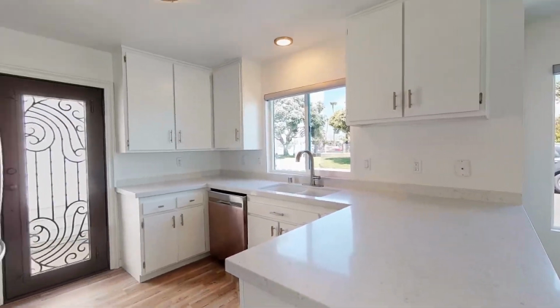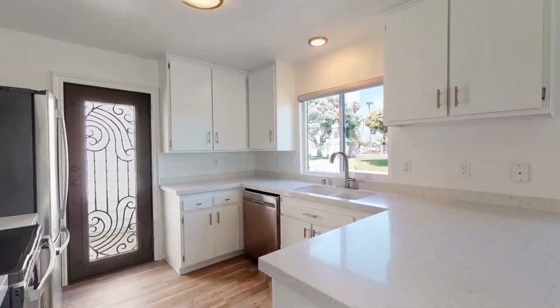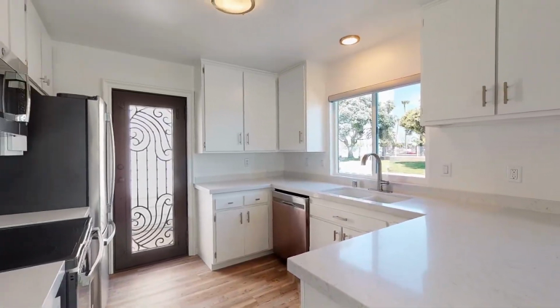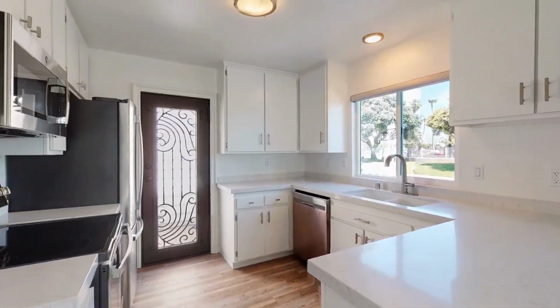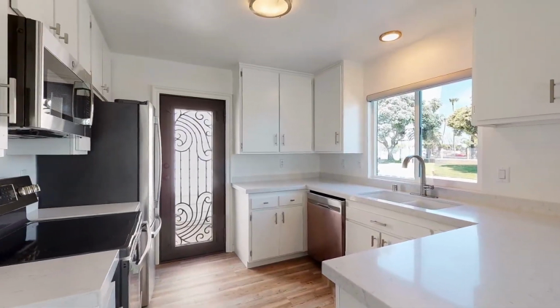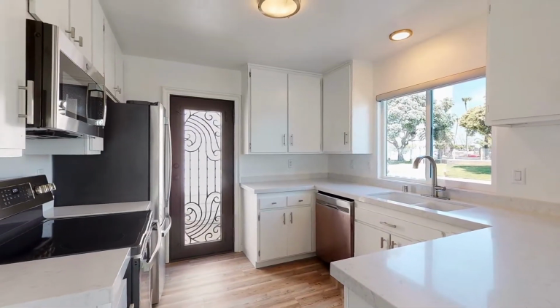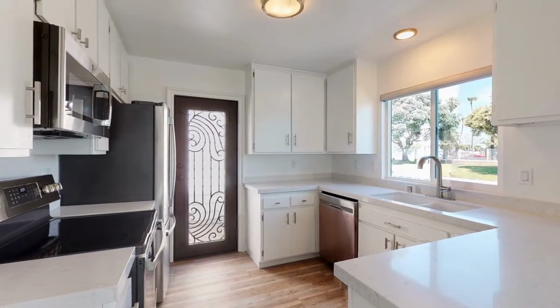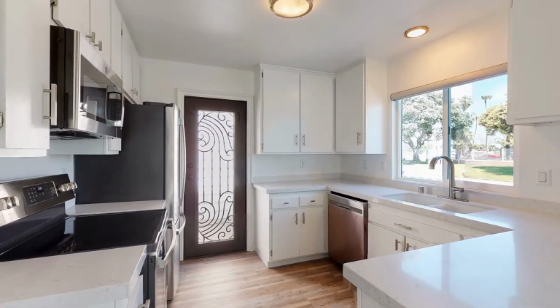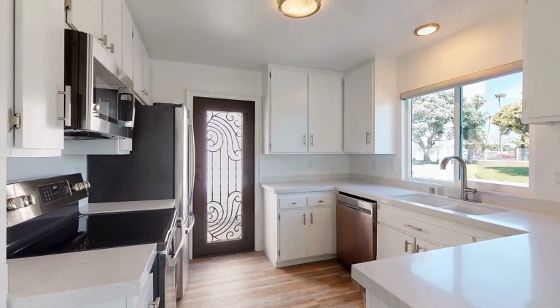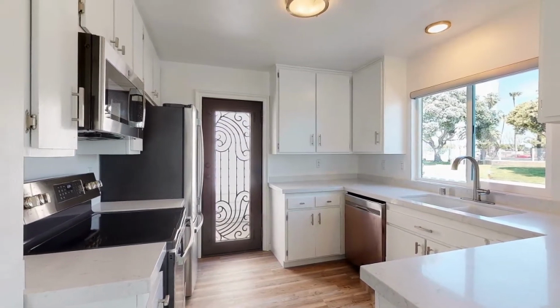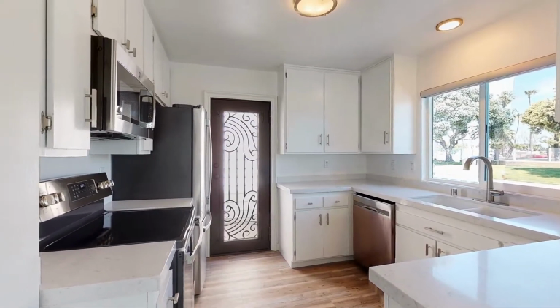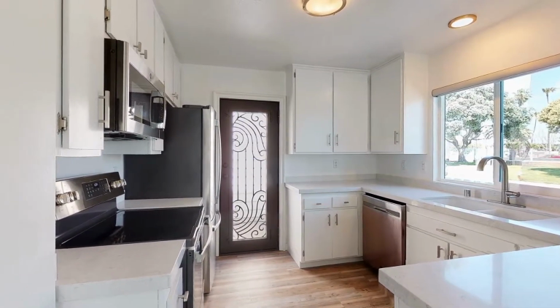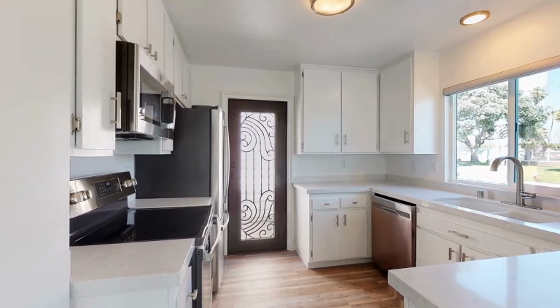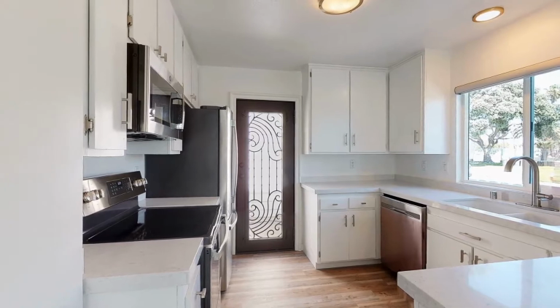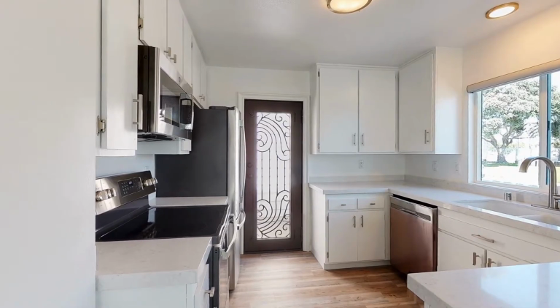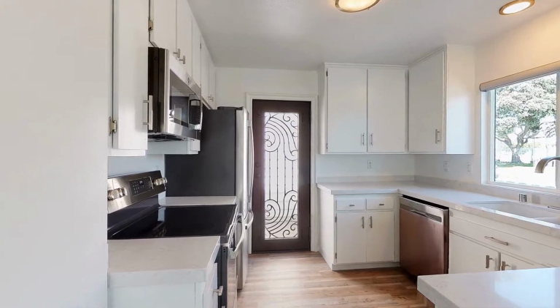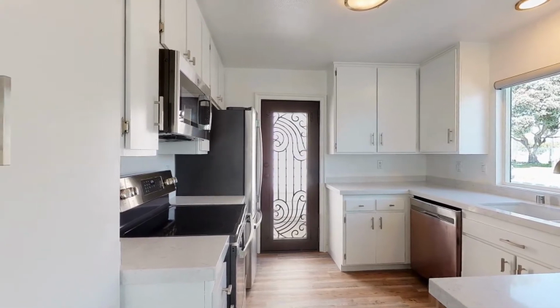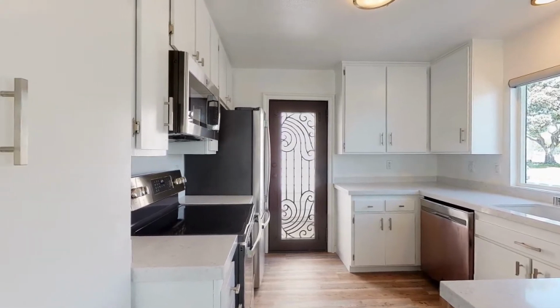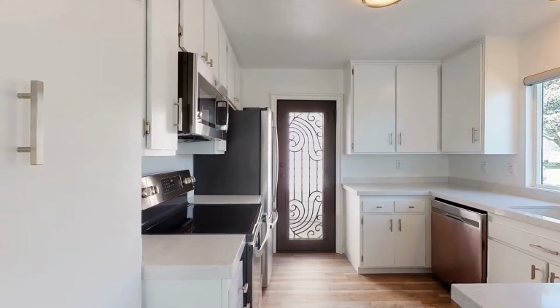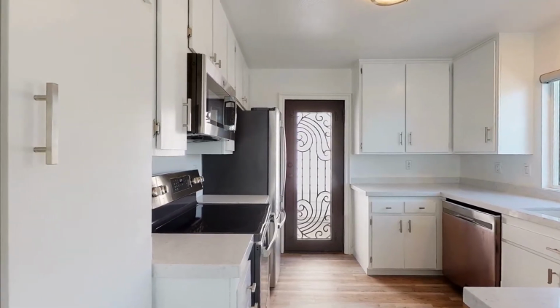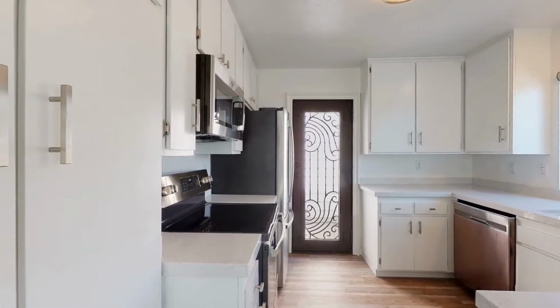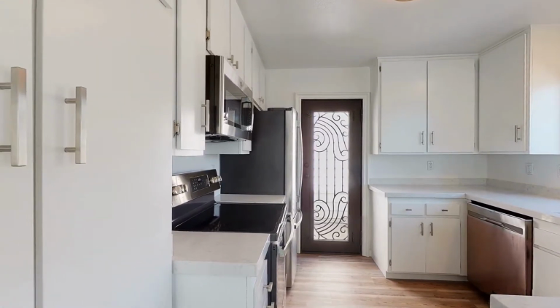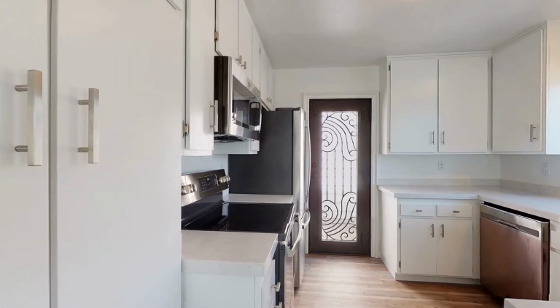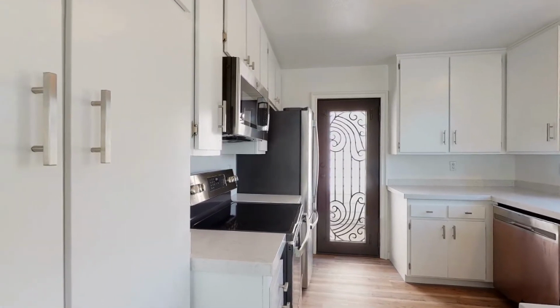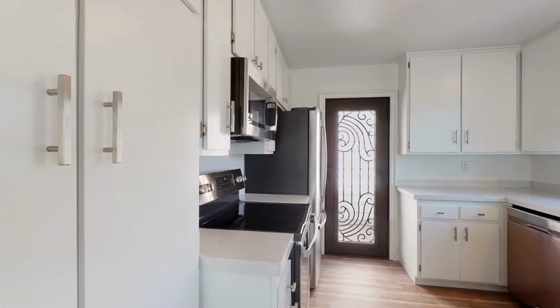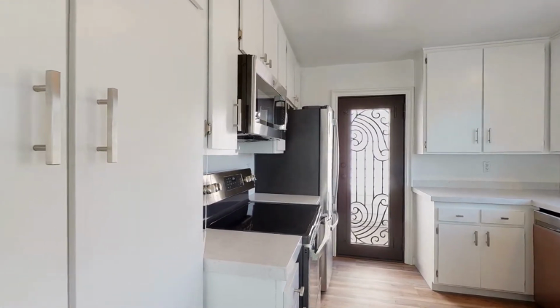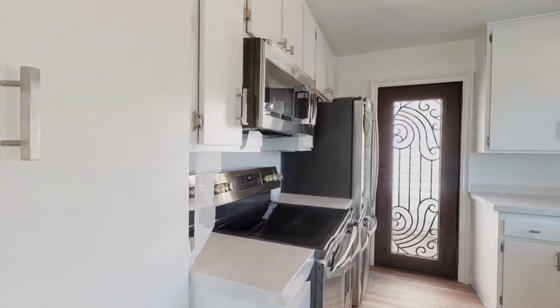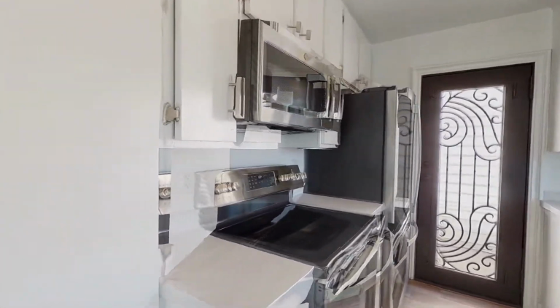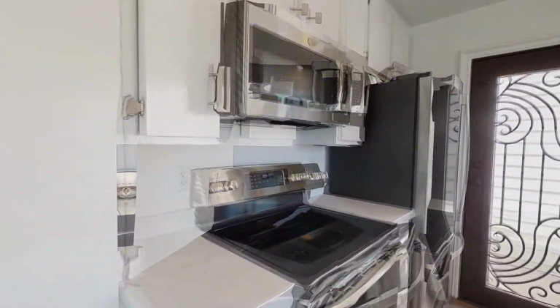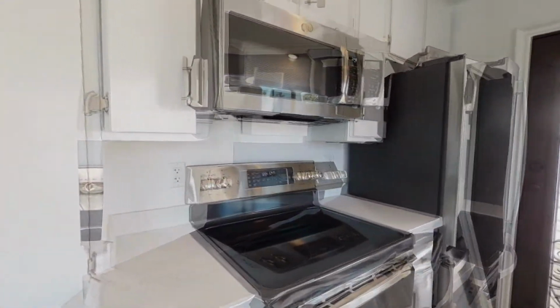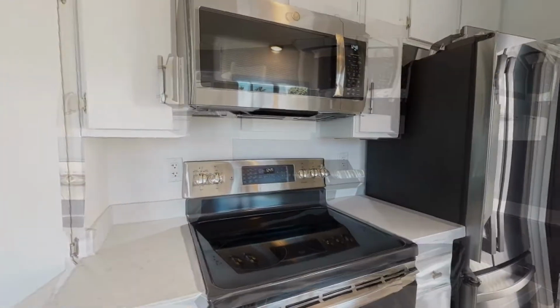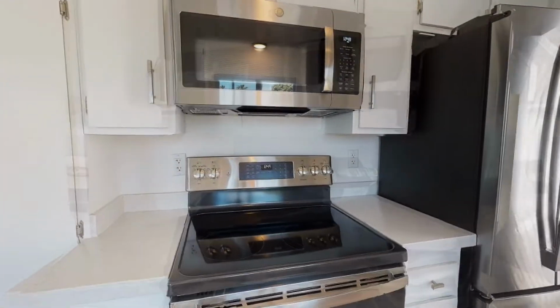The cozy kitchen has charming countertops, storage cabinets, and is equipped with major appliances.